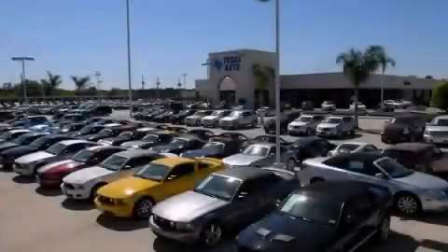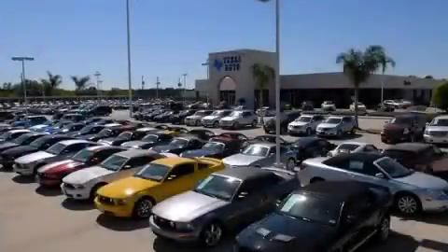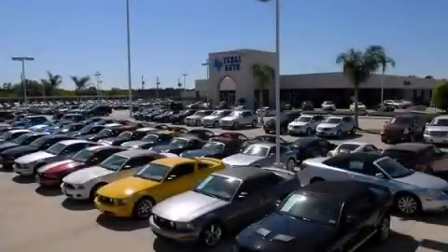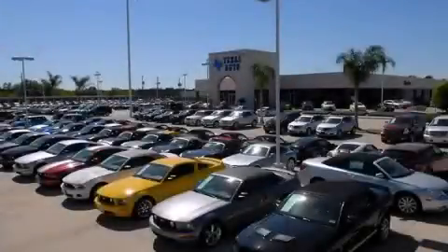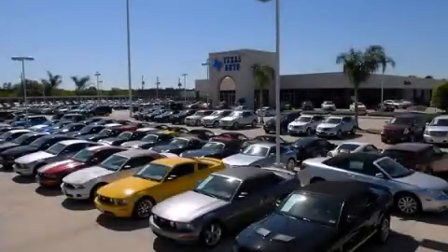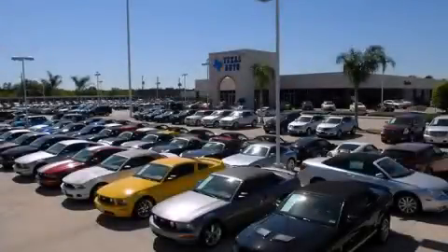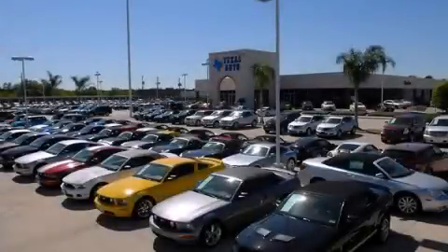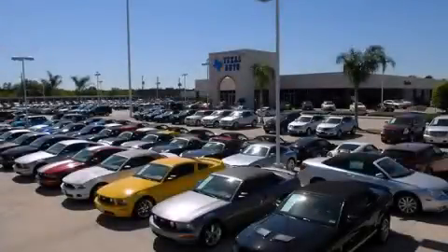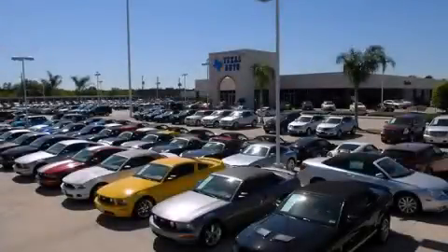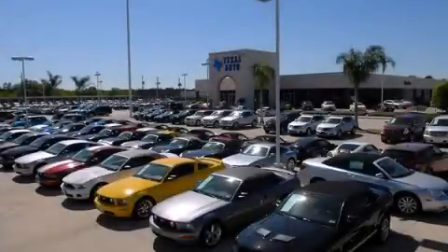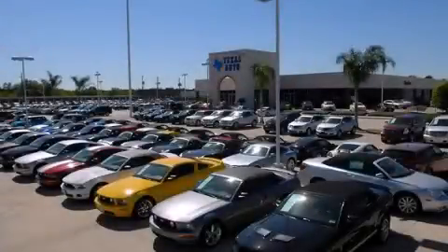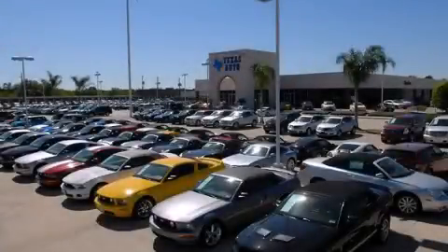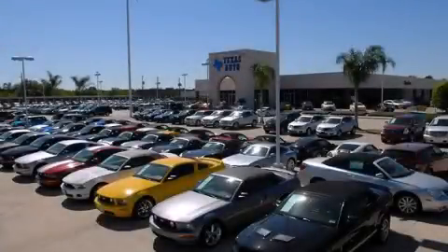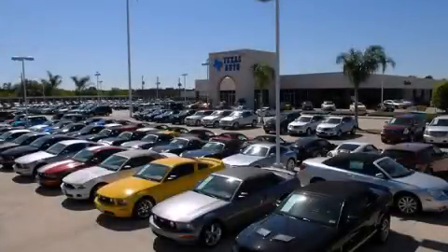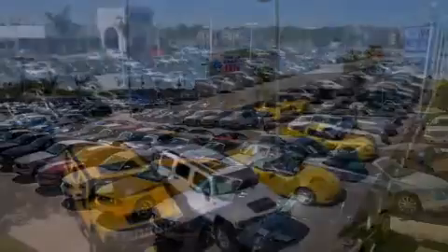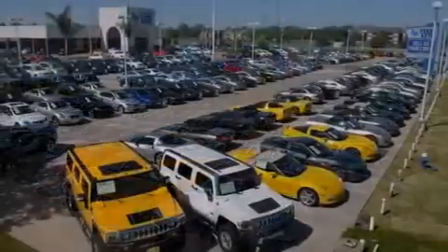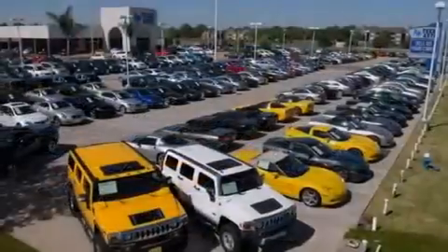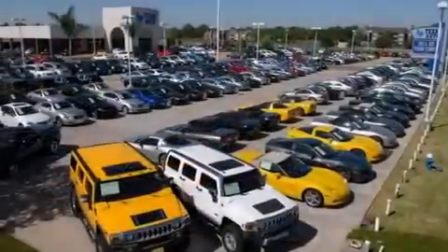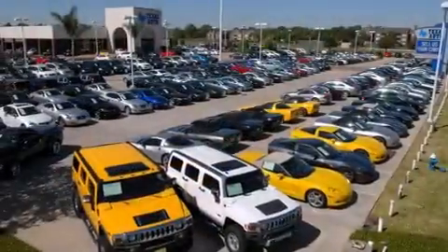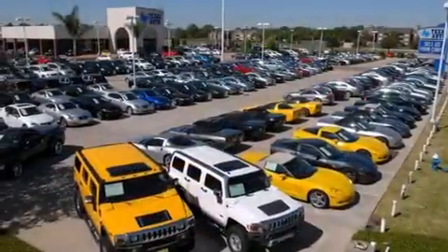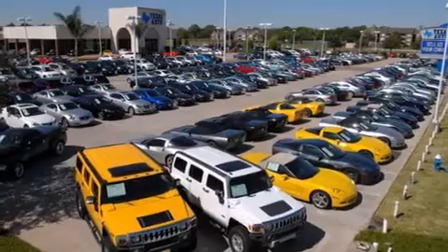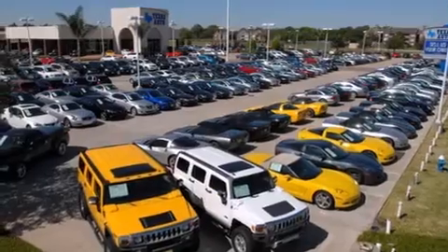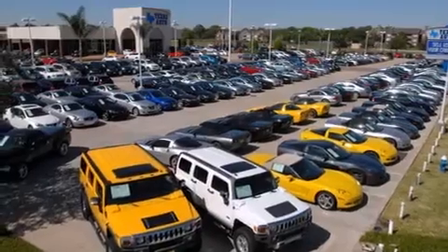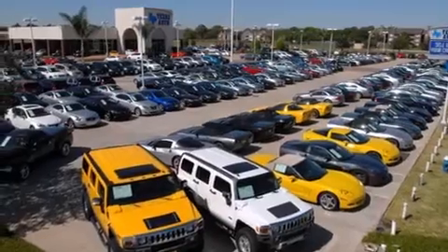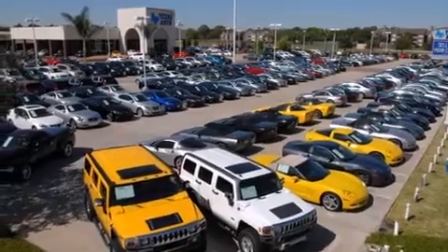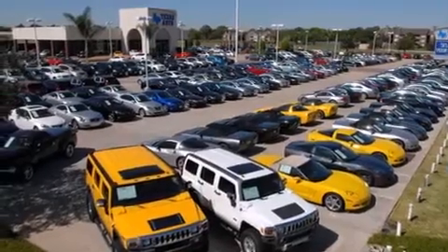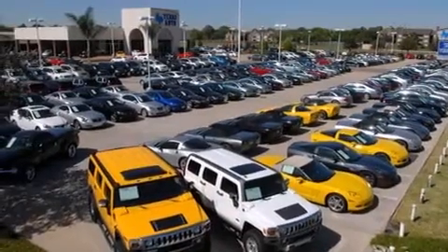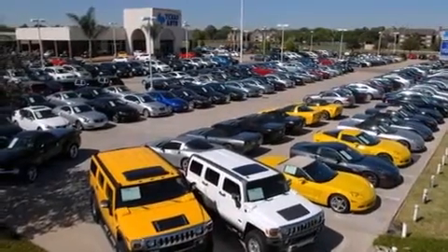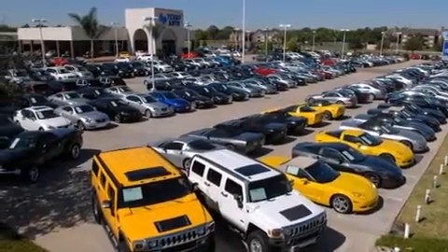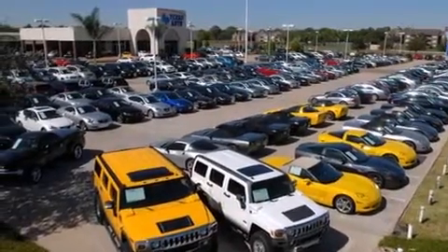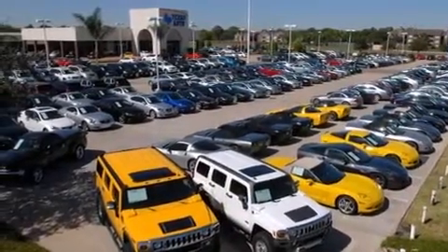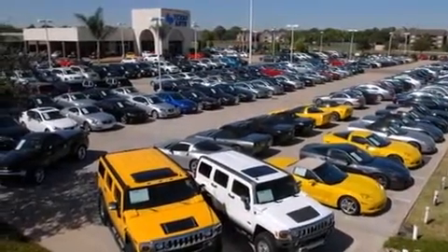This is a 2014 Toyota Tacoma. Whether hauling, commuting, or towing, this truck is the right one for you.